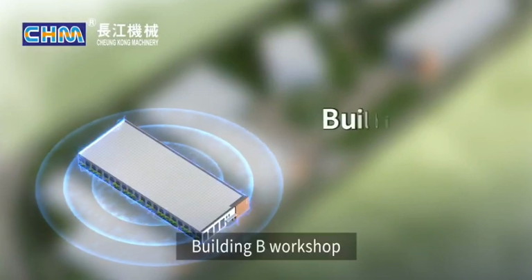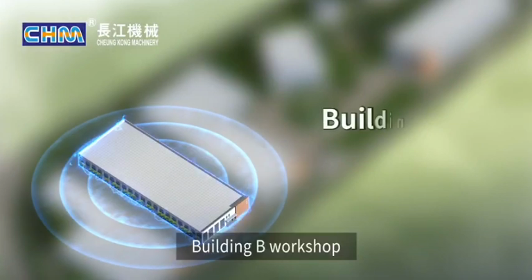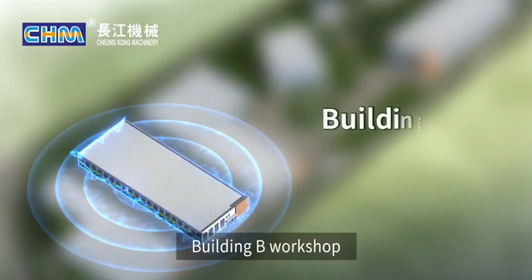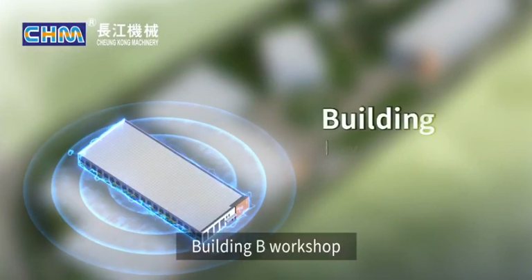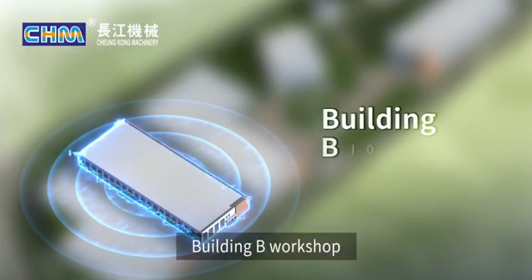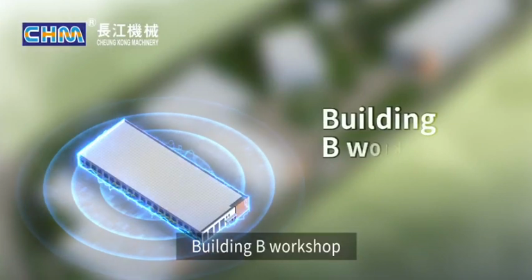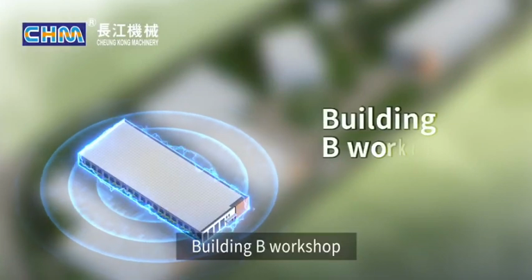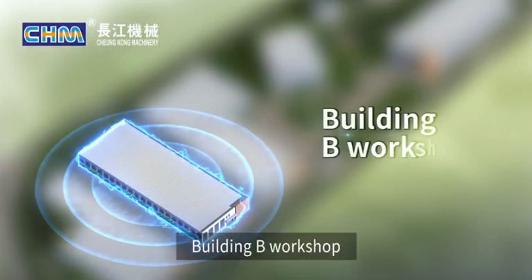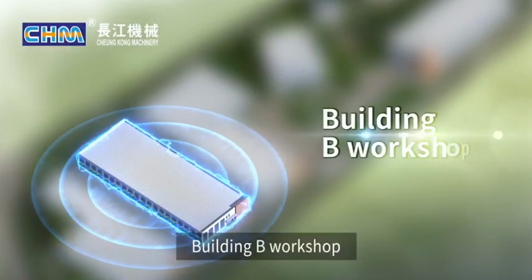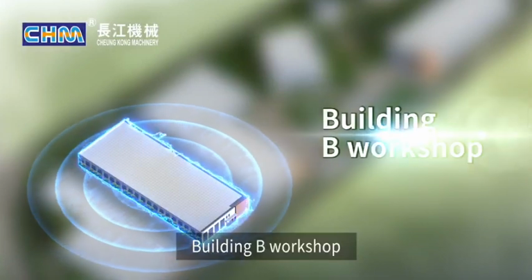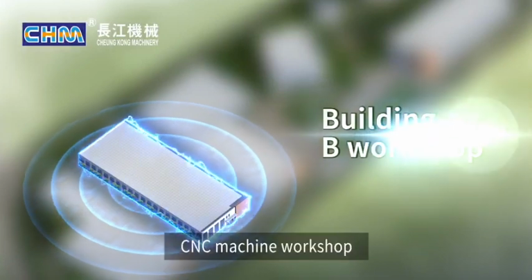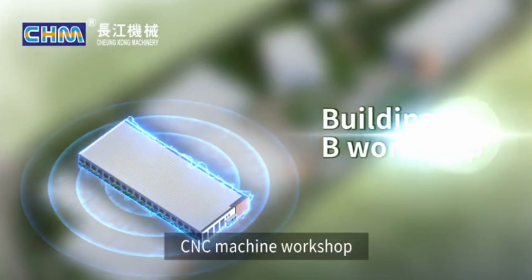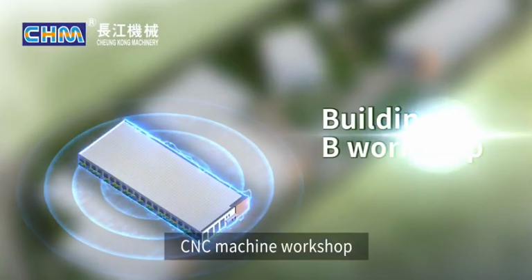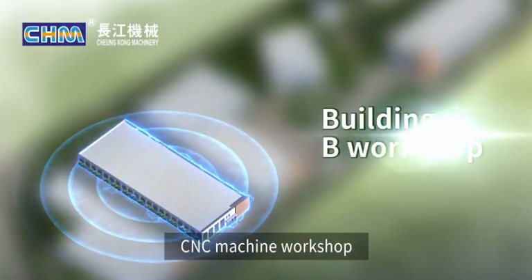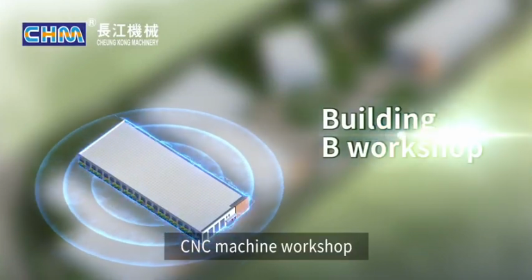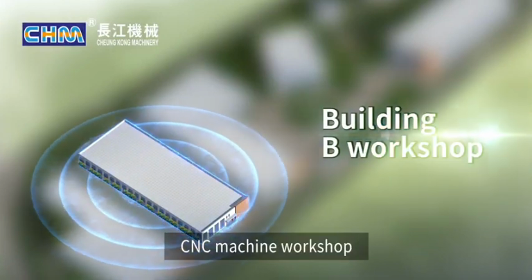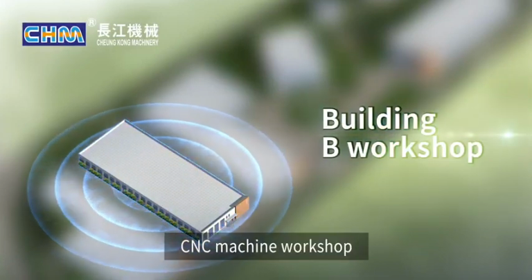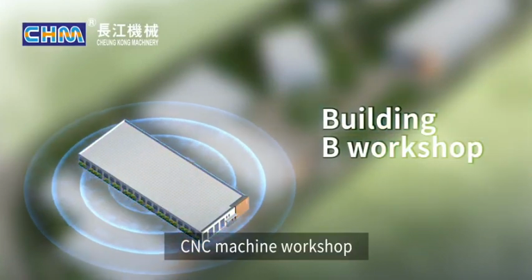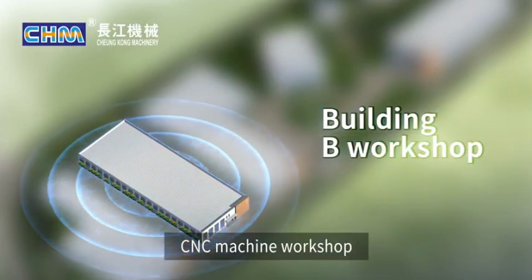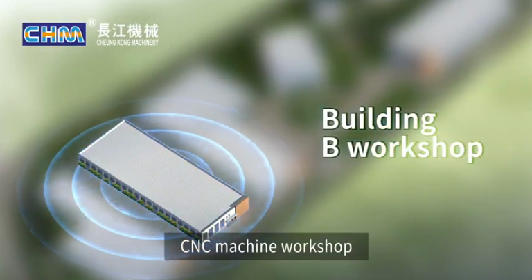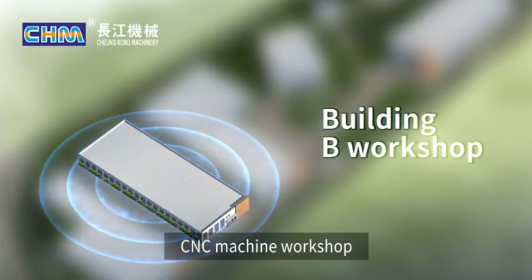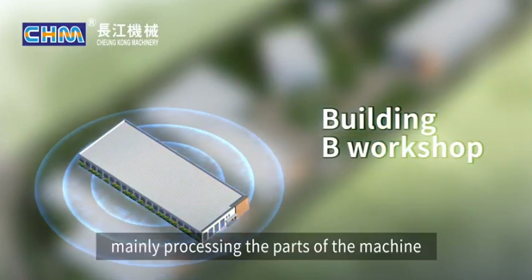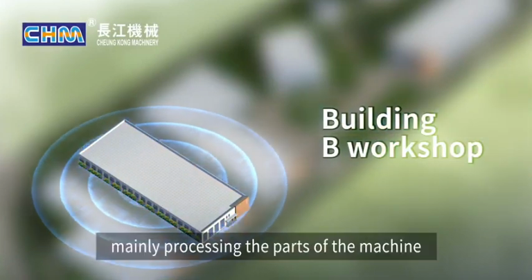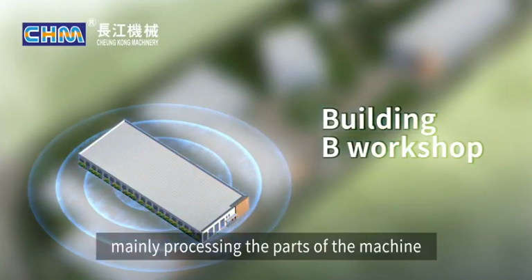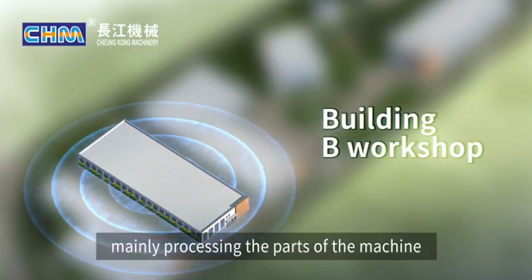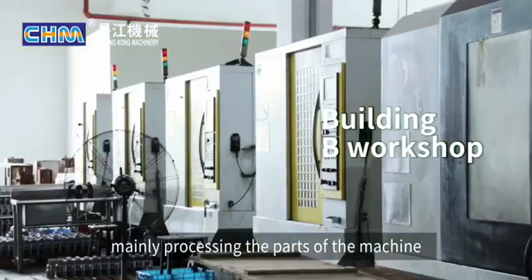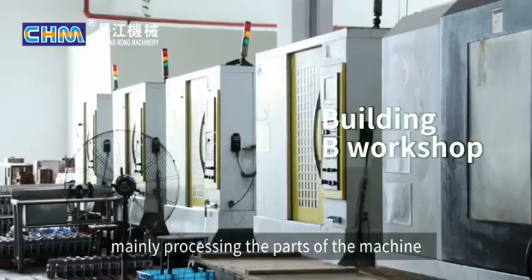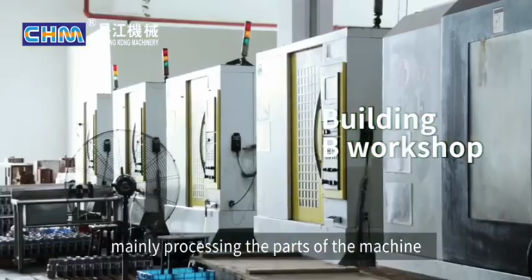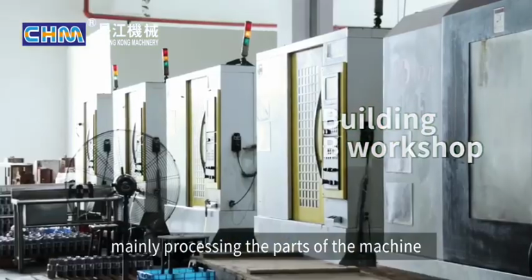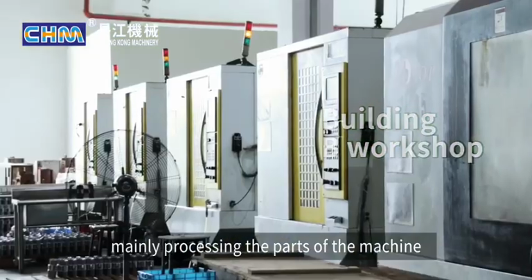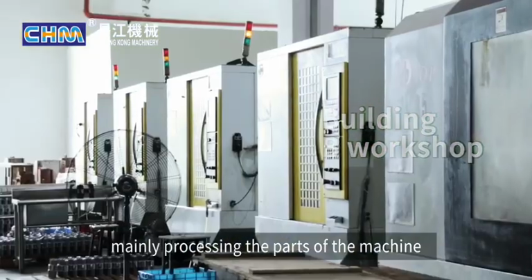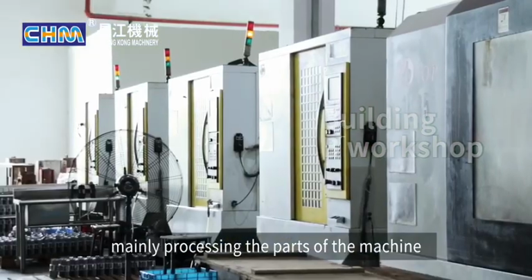Building B Workshop — CNC Machine Workshop — mainly processes the parts of the machine.